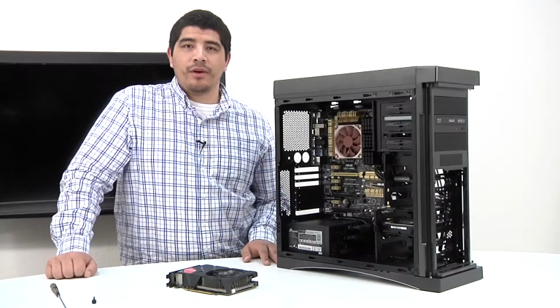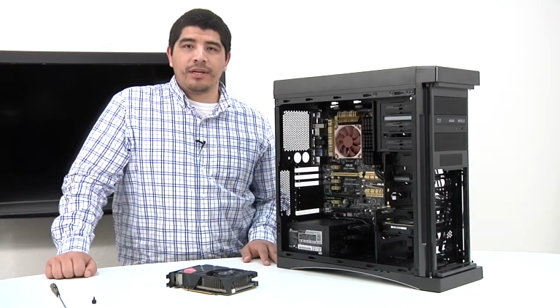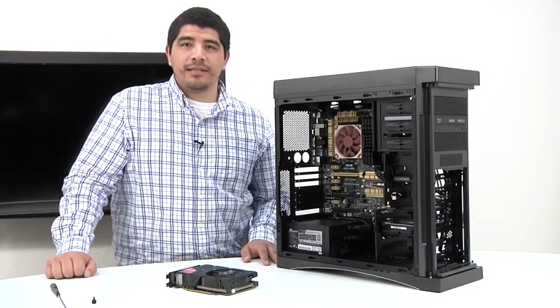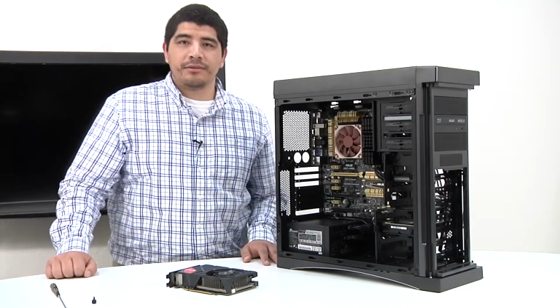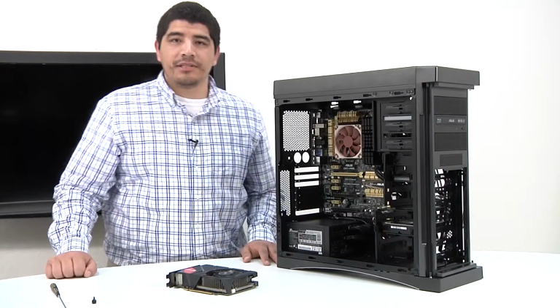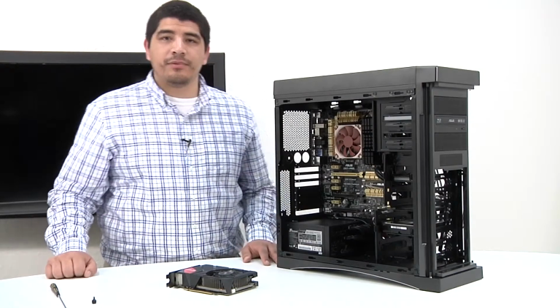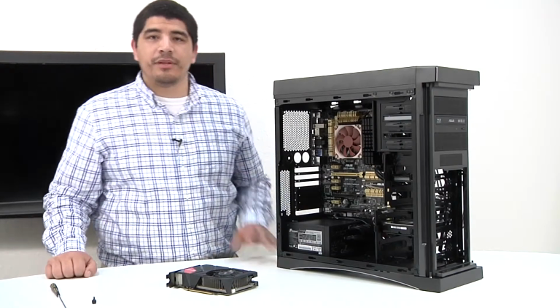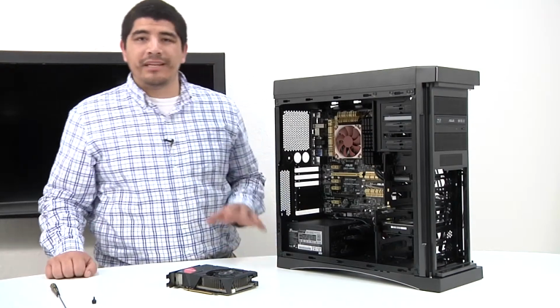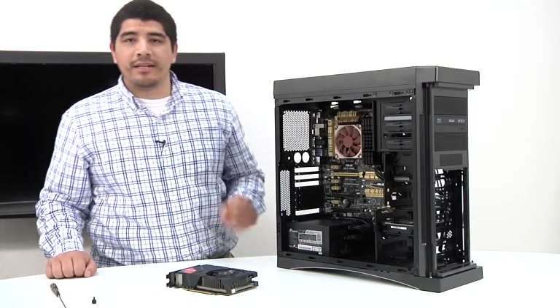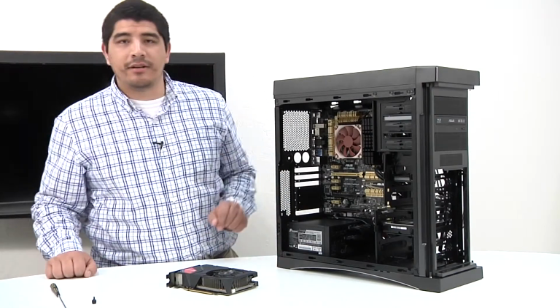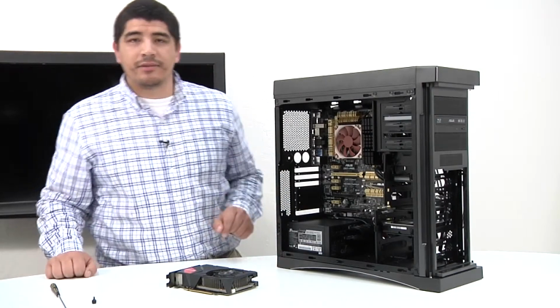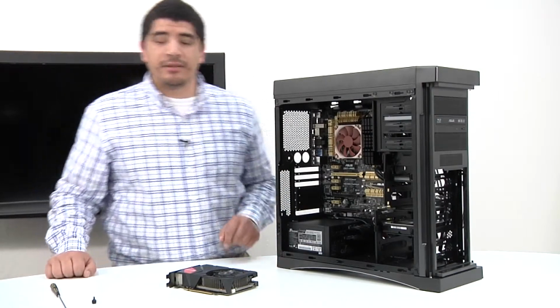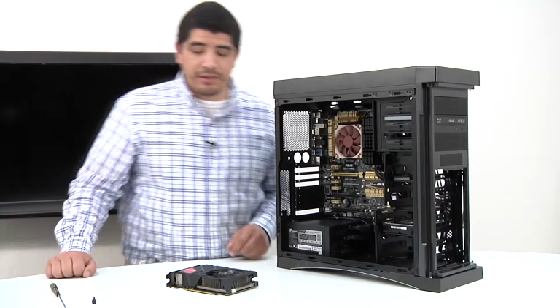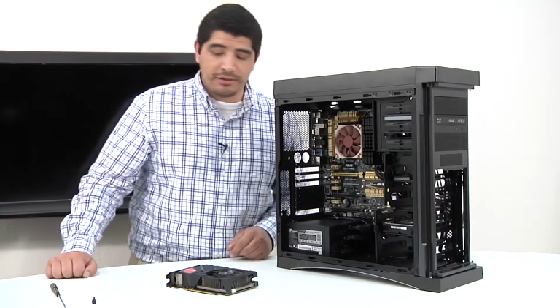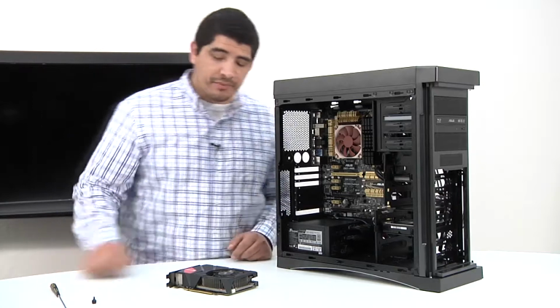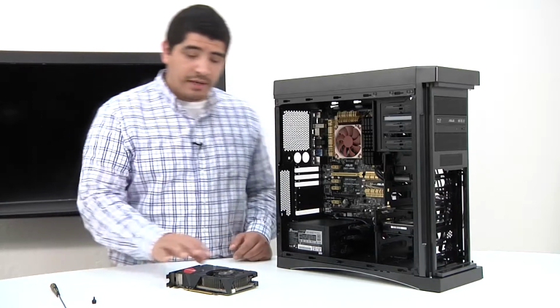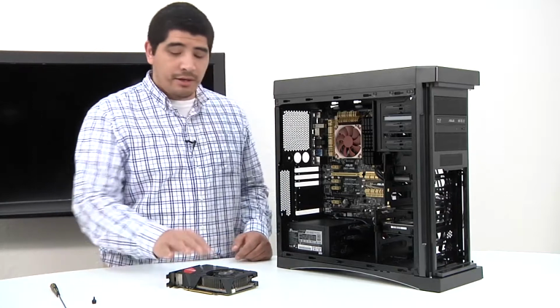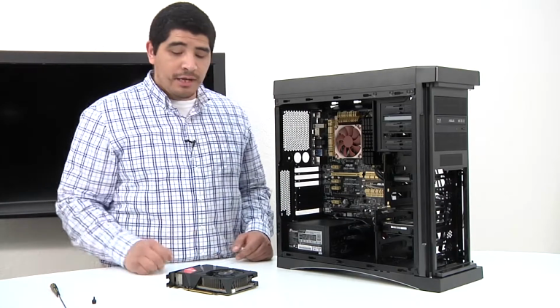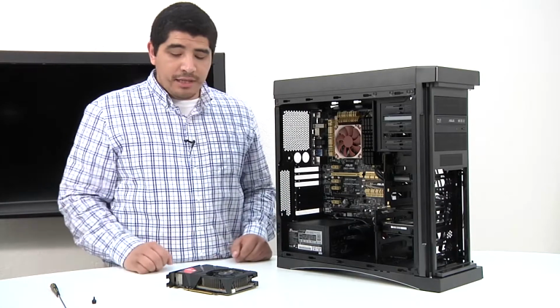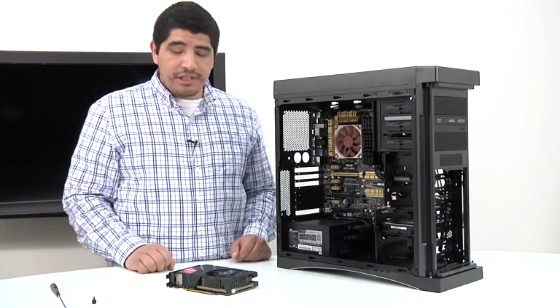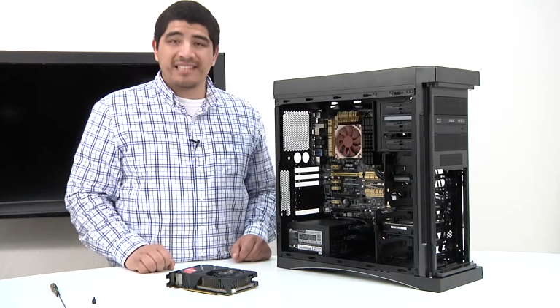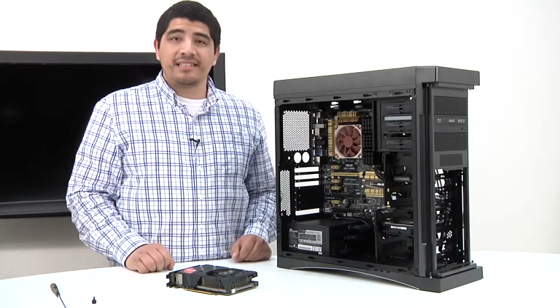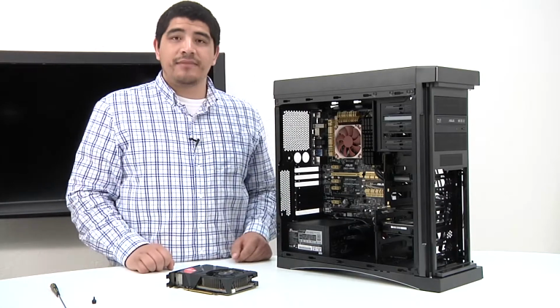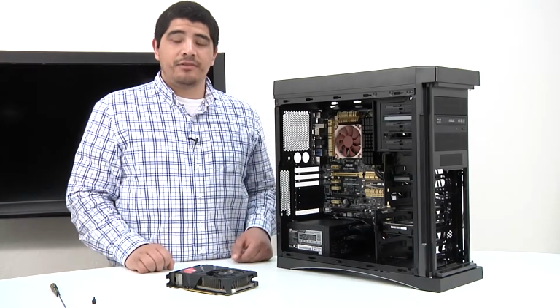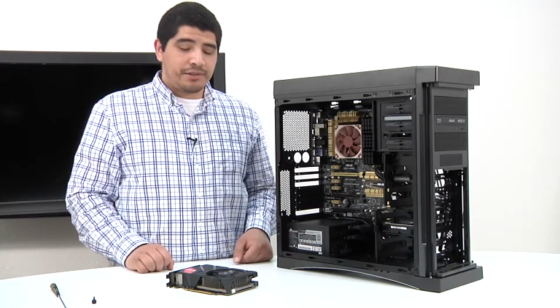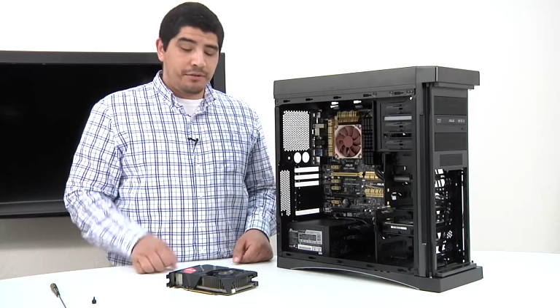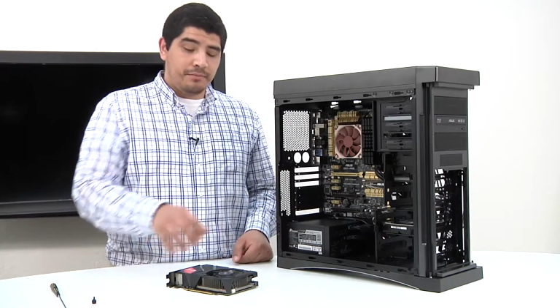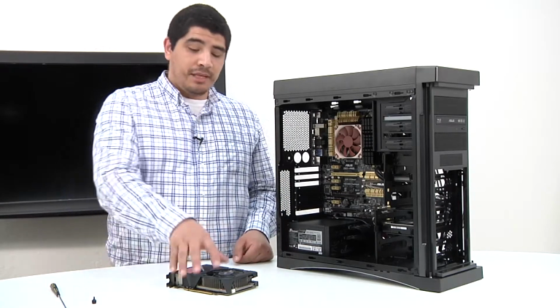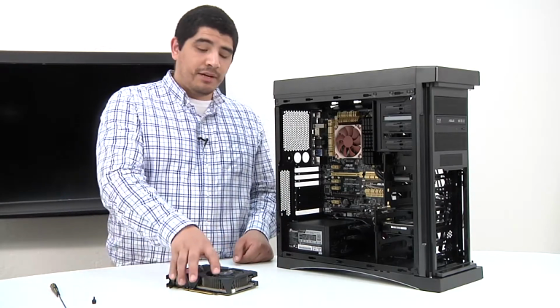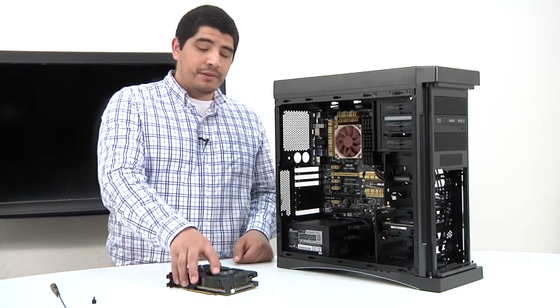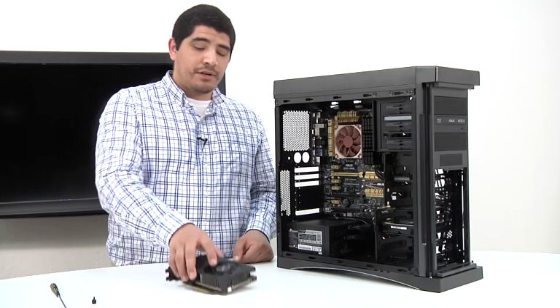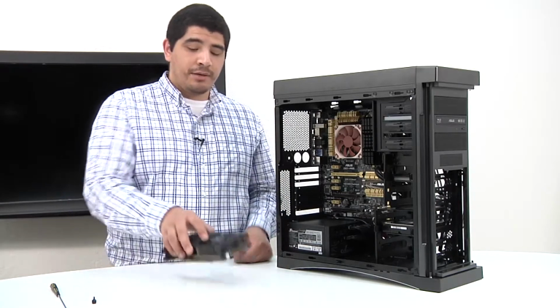Okay guys, next up we're going to go ahead and get our graphics card installed. We've got our GTX 670 DirectCU Mini graphics card.